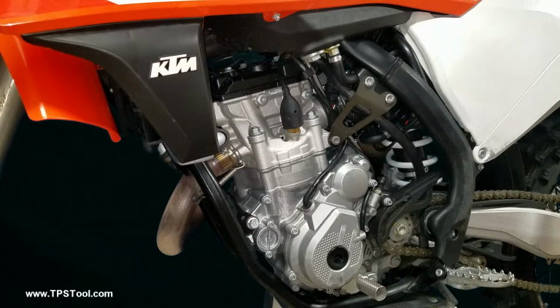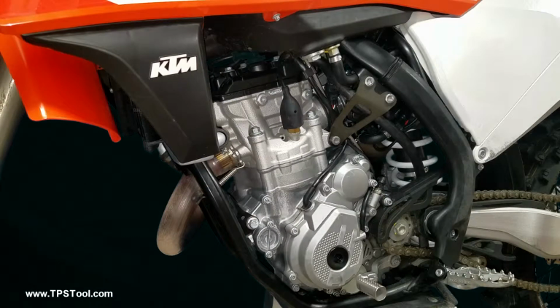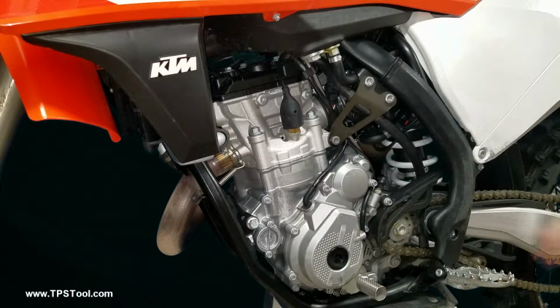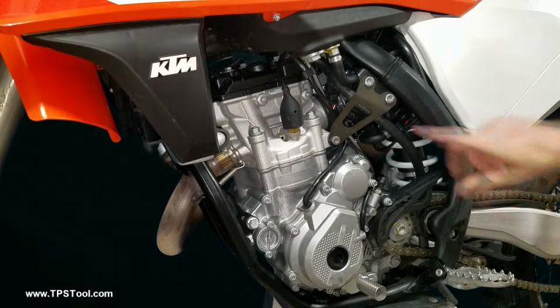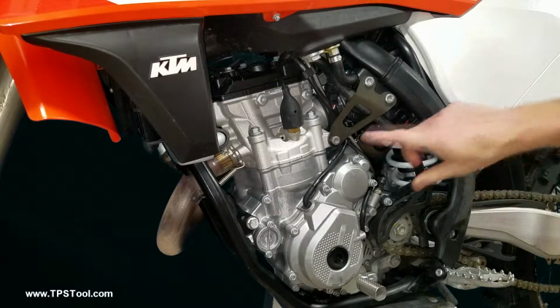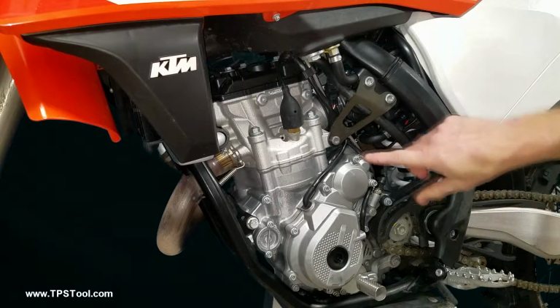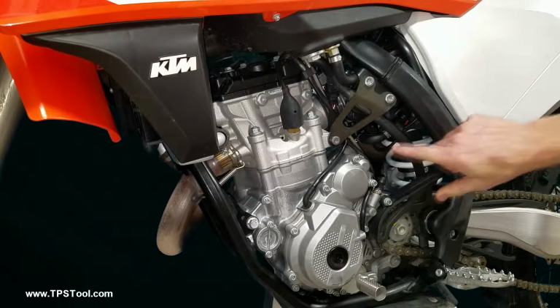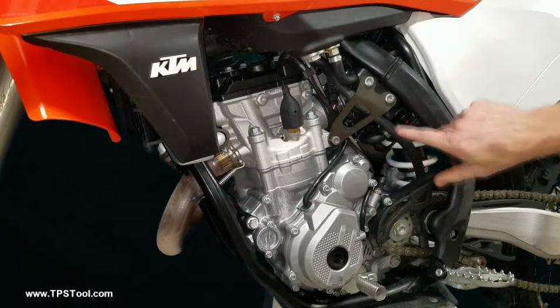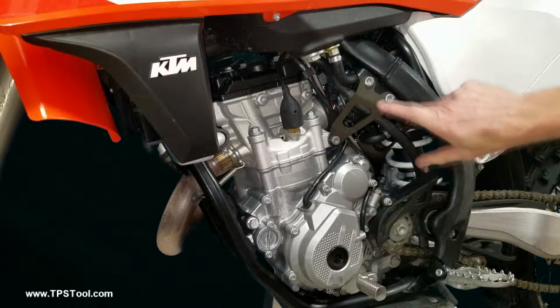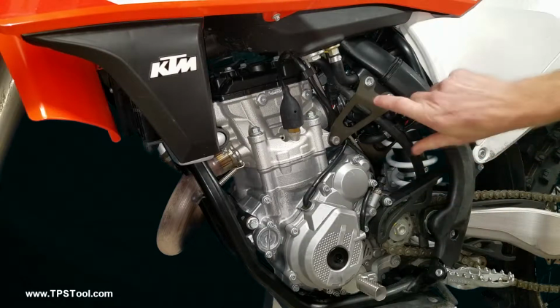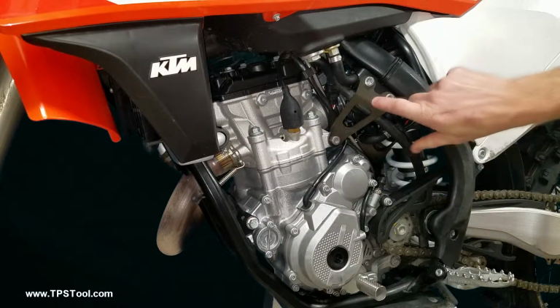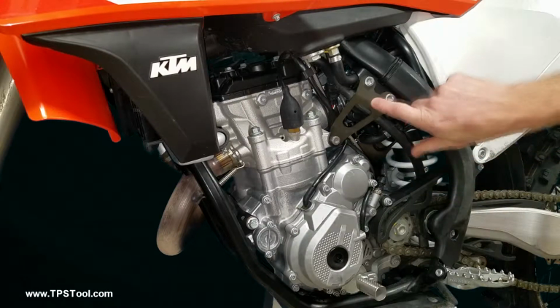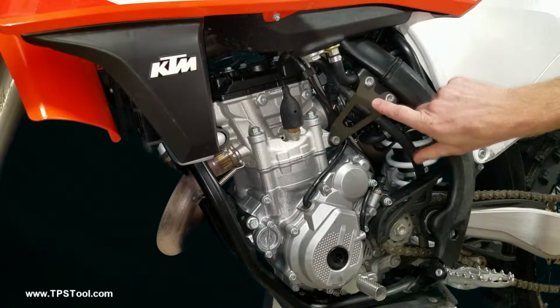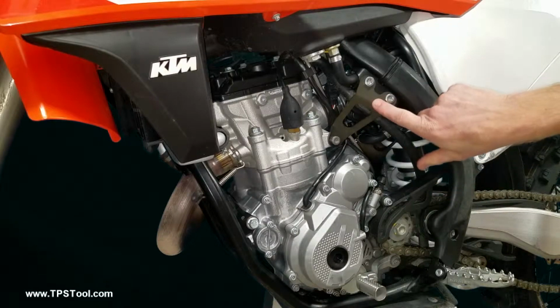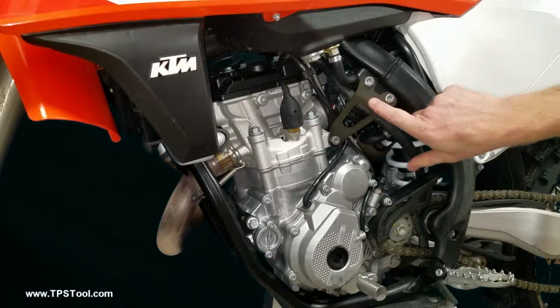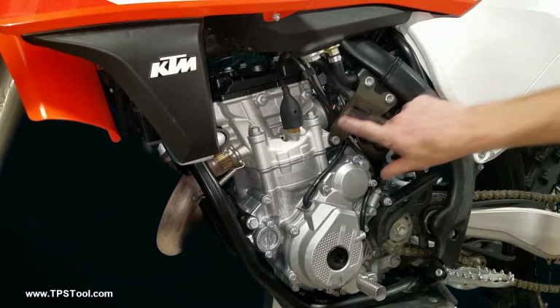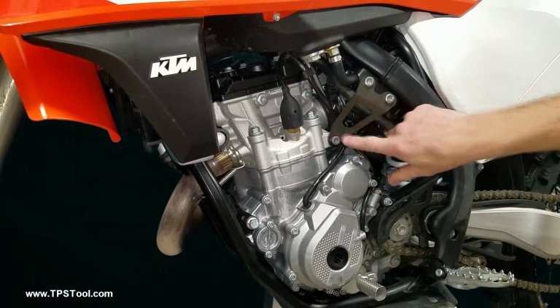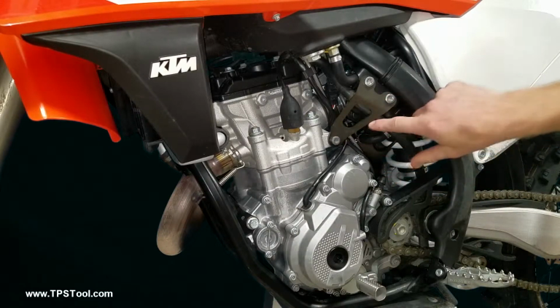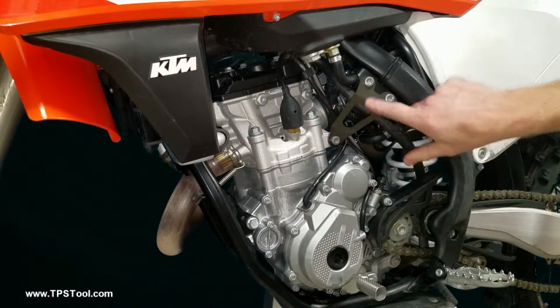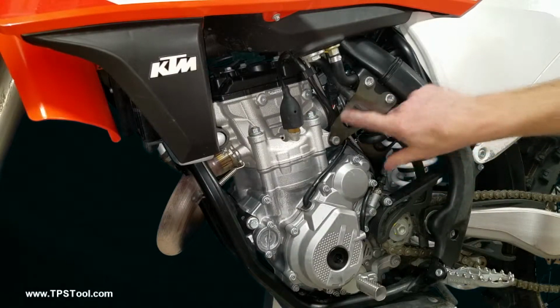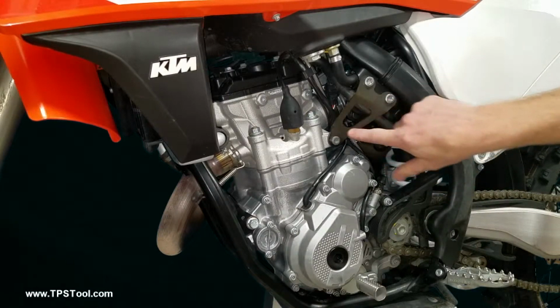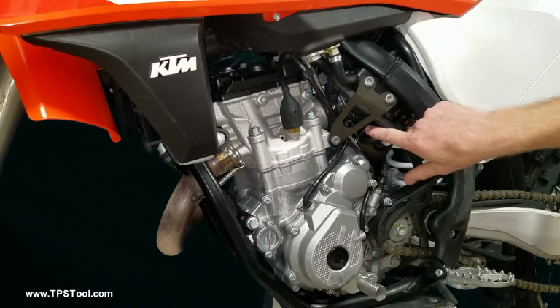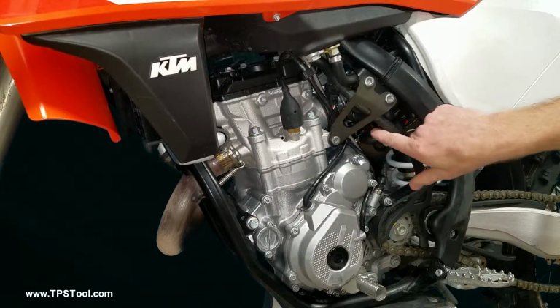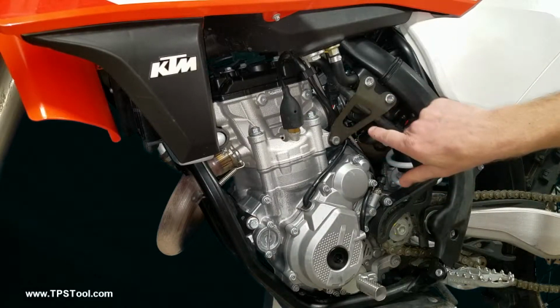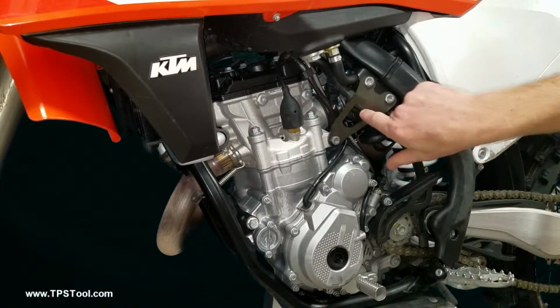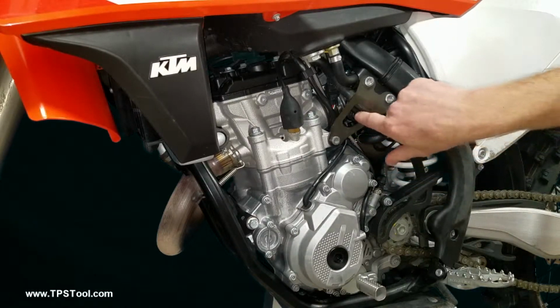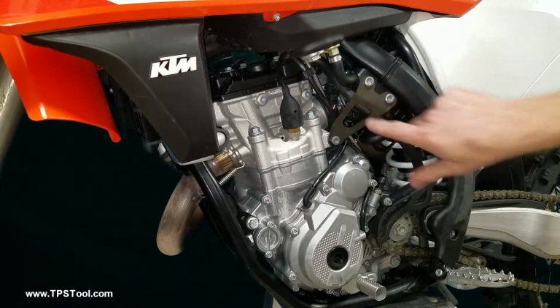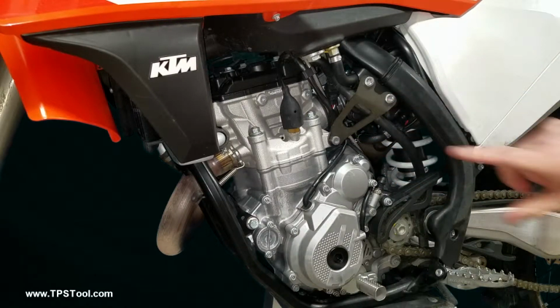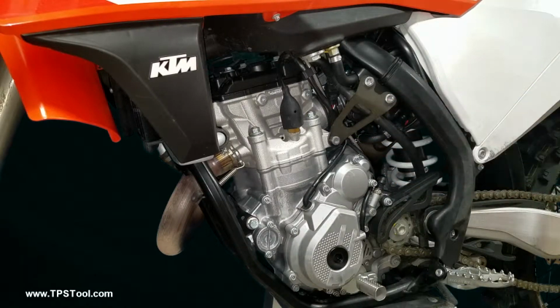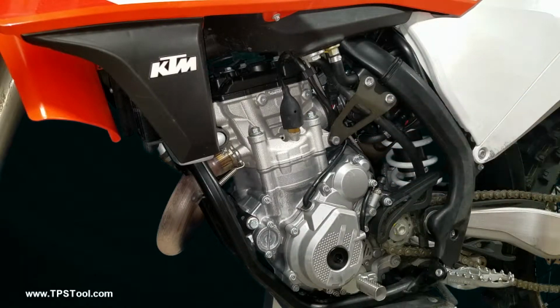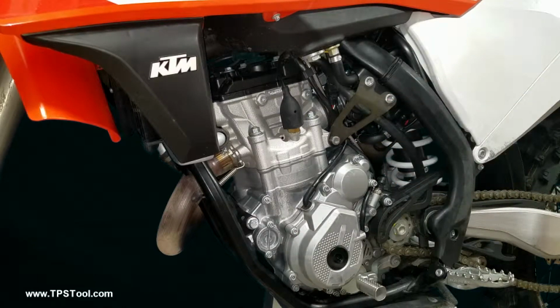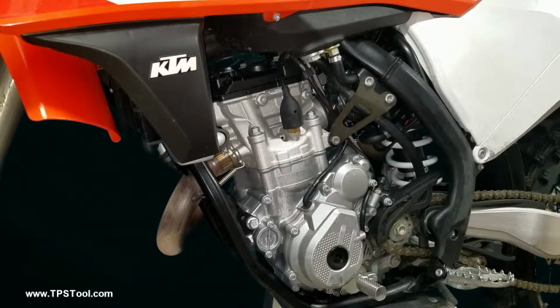The throttle position sensor is hidden behind this engine mount and behind a little cover. I'll show you how to get that out.